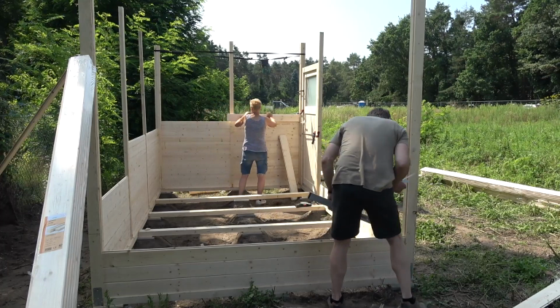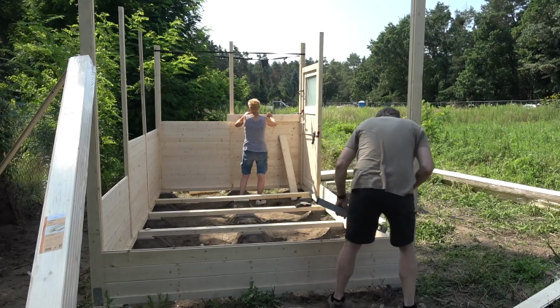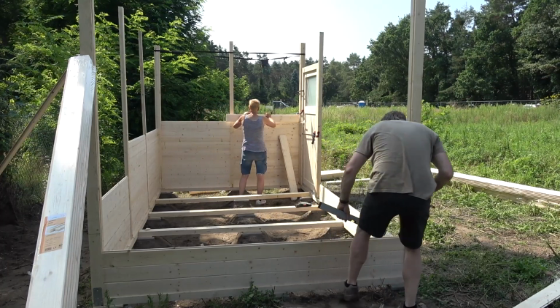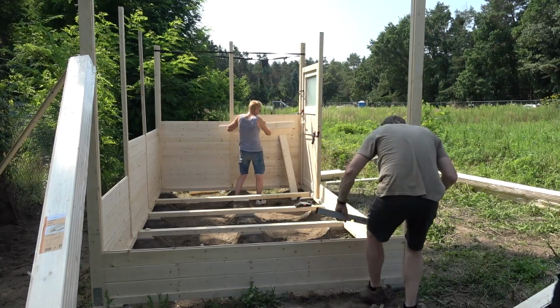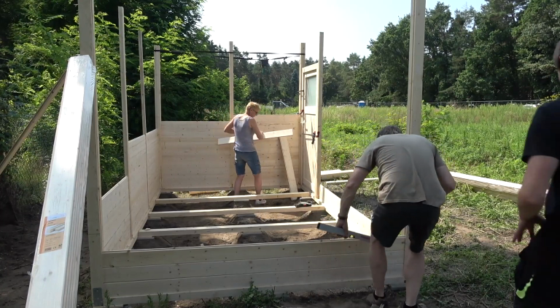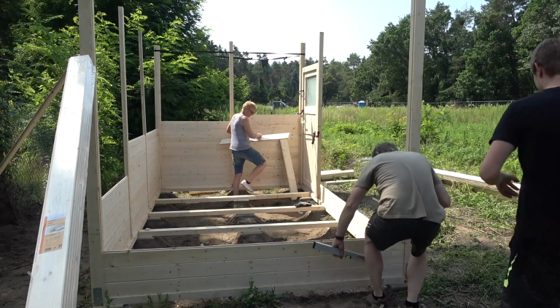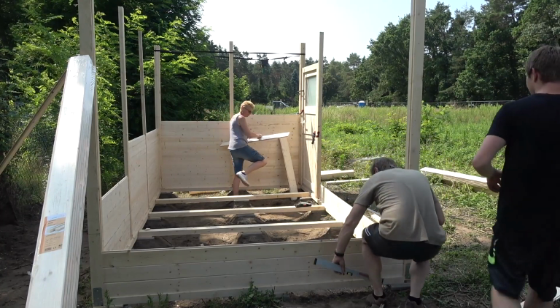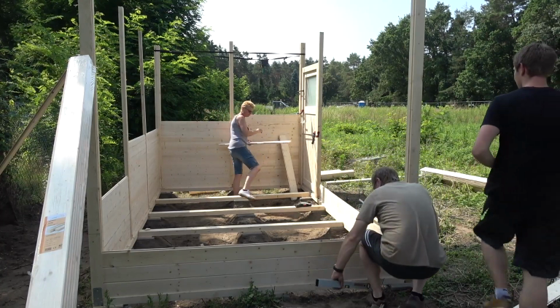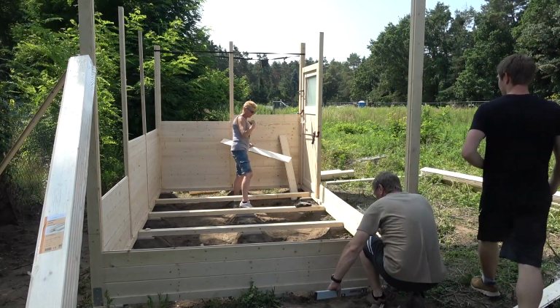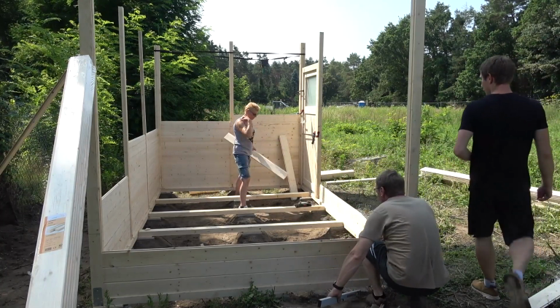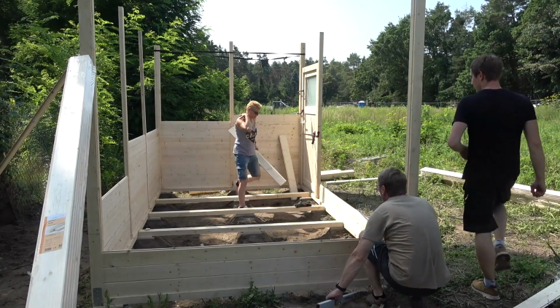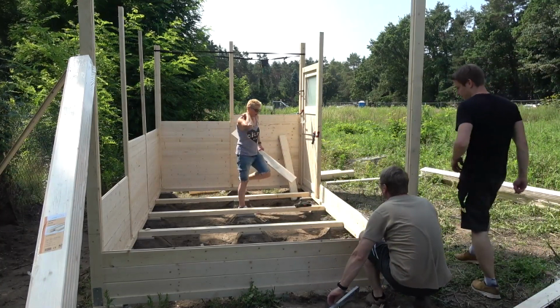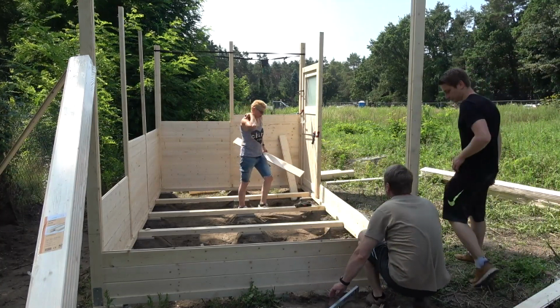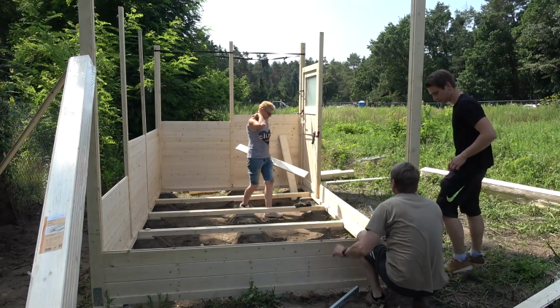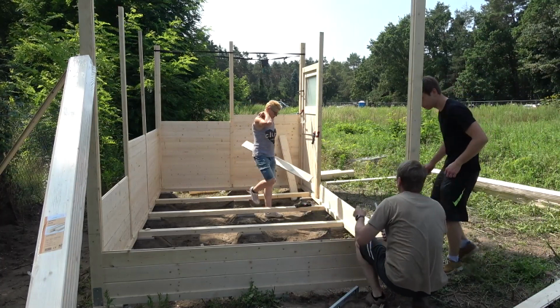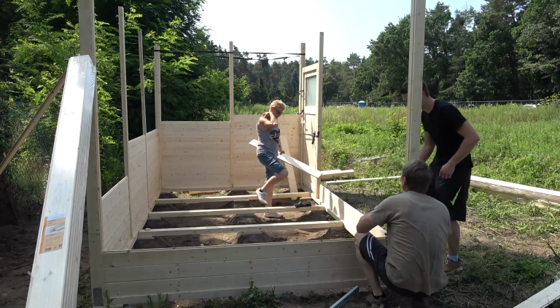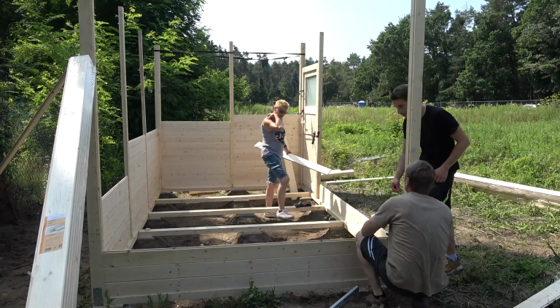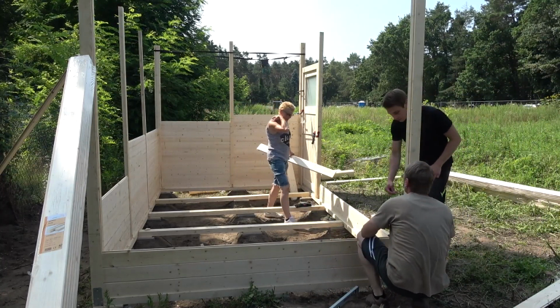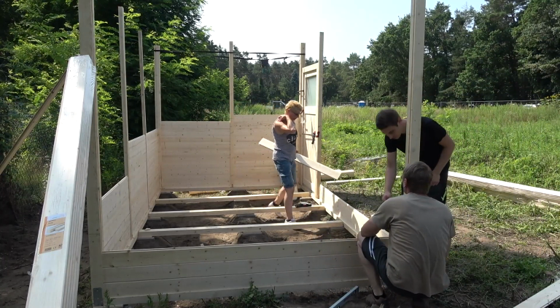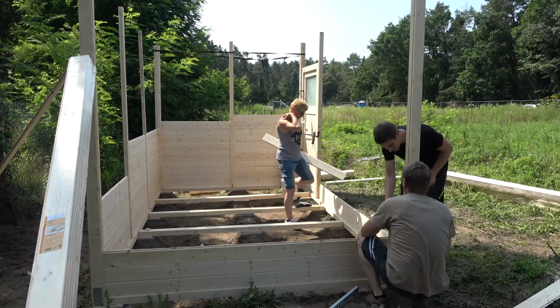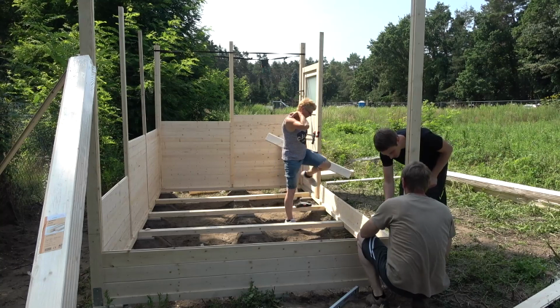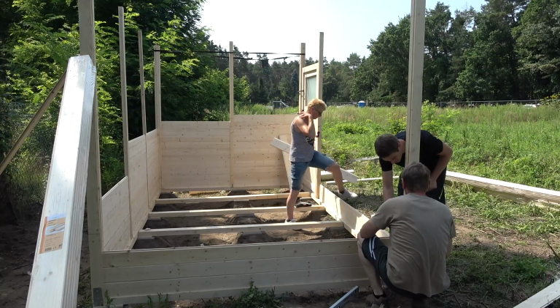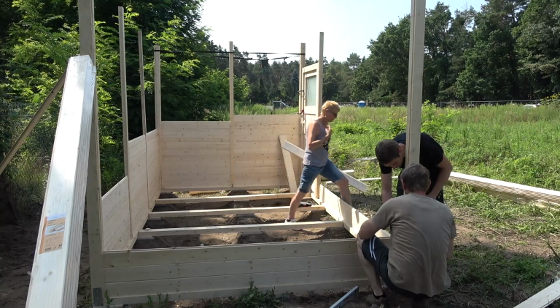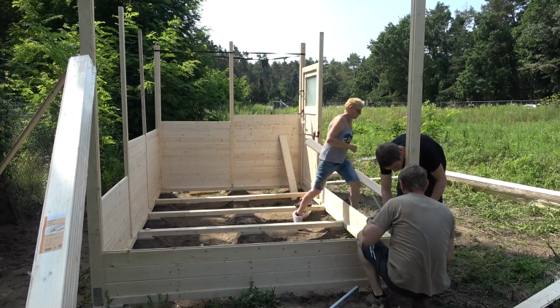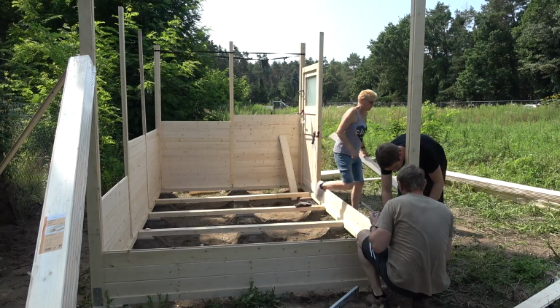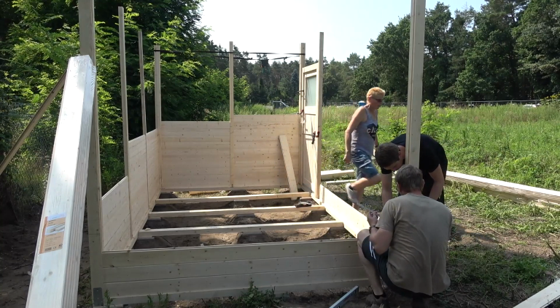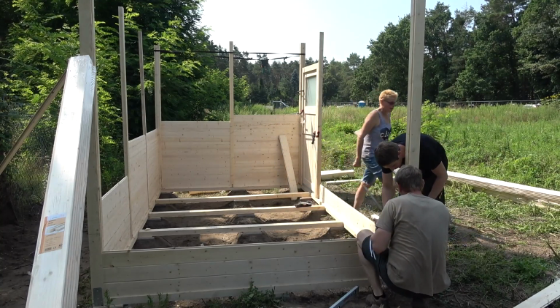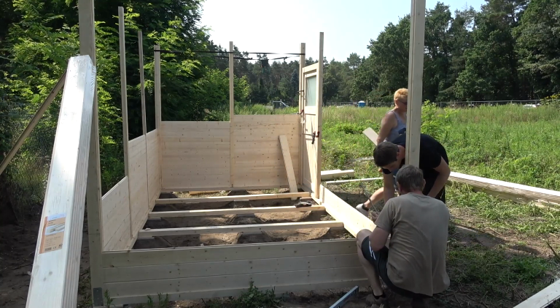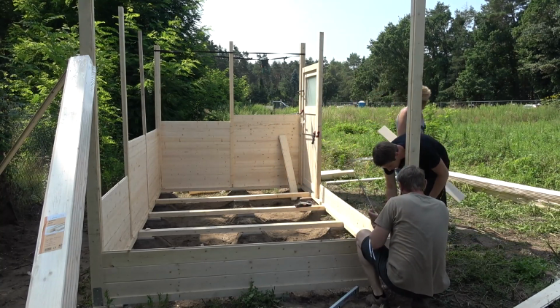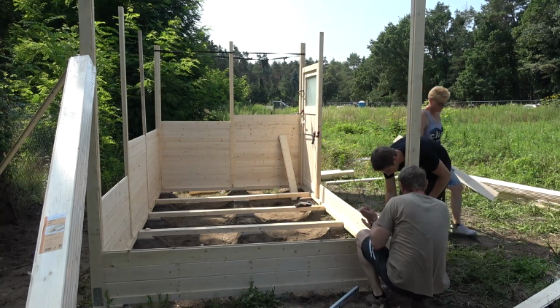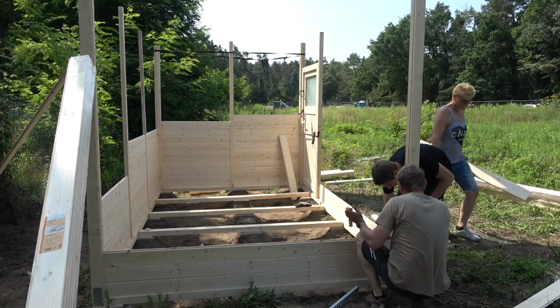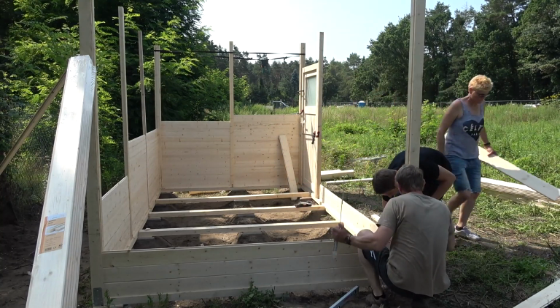Our main goal for the second day was to finish the whole body of the shed off as well as adding the window frames.